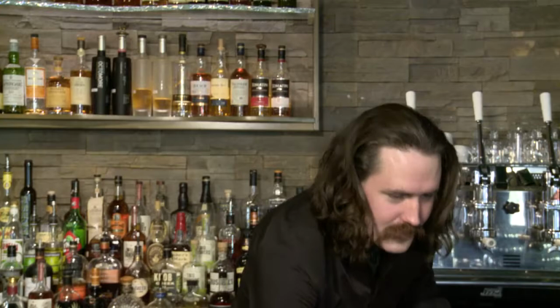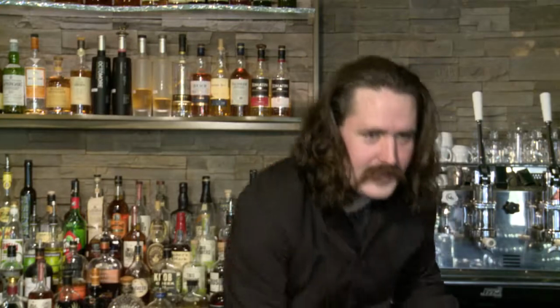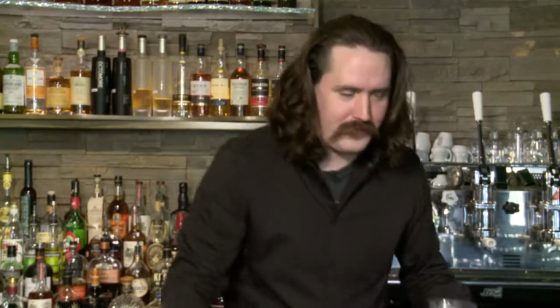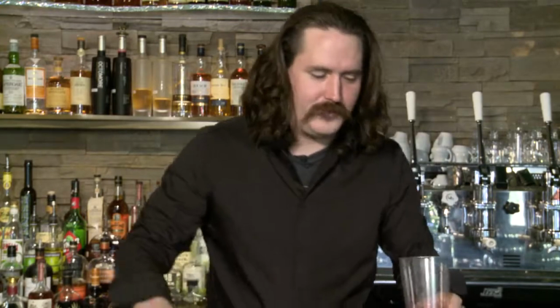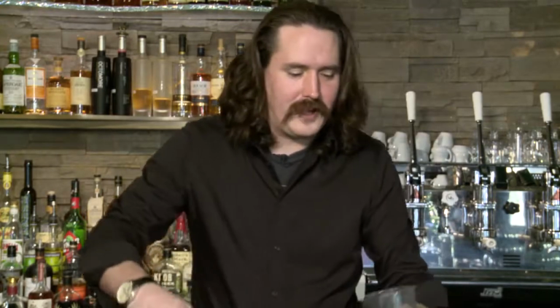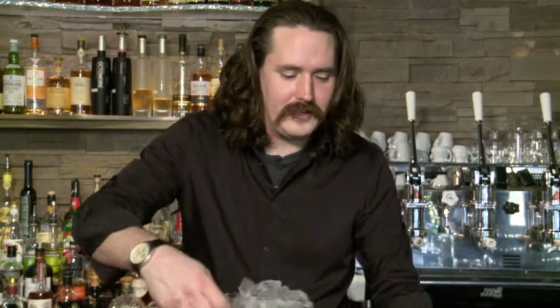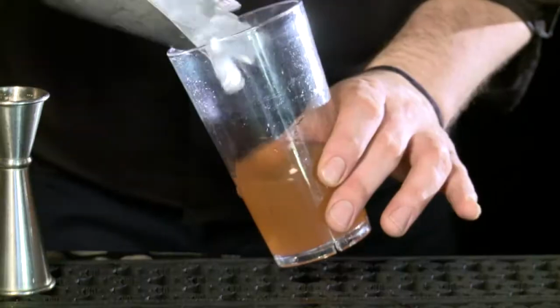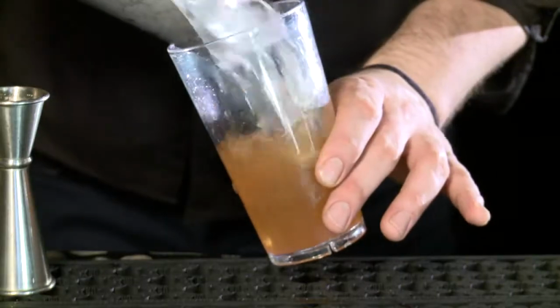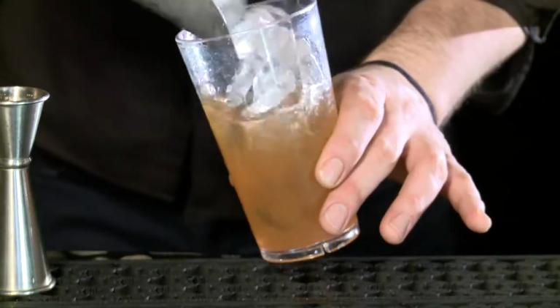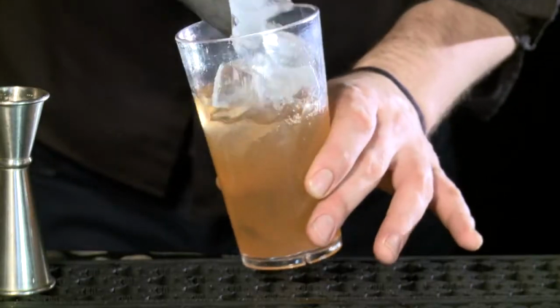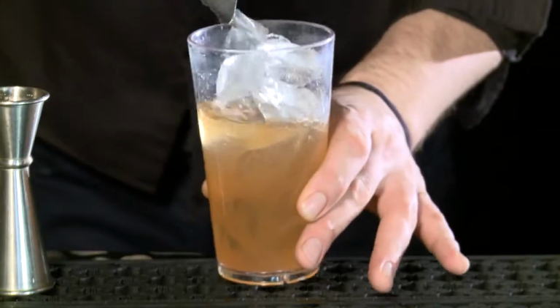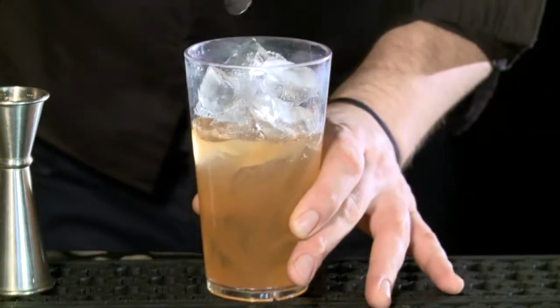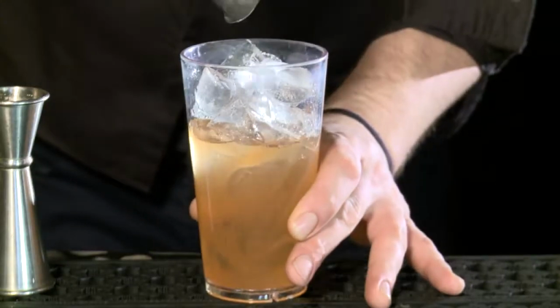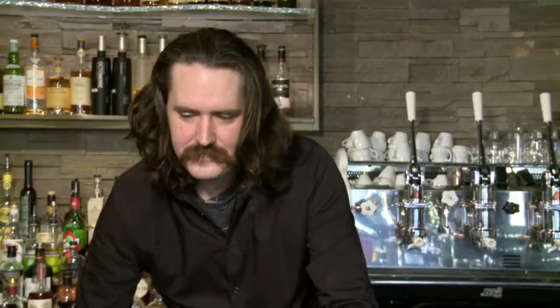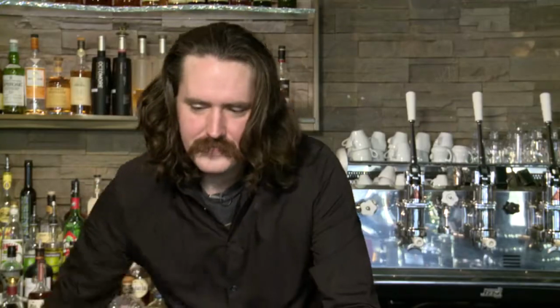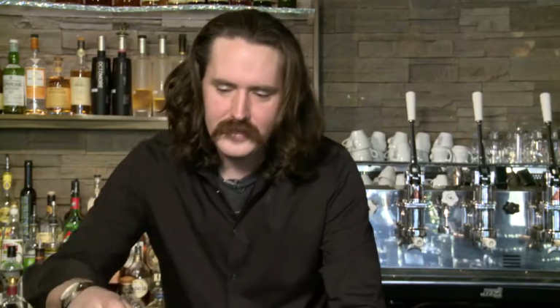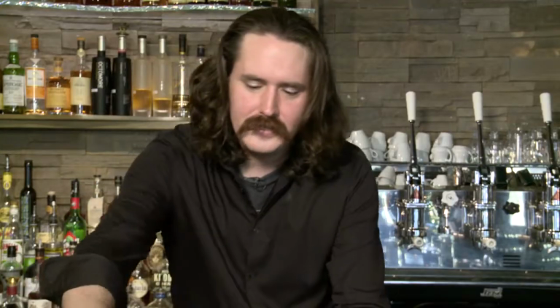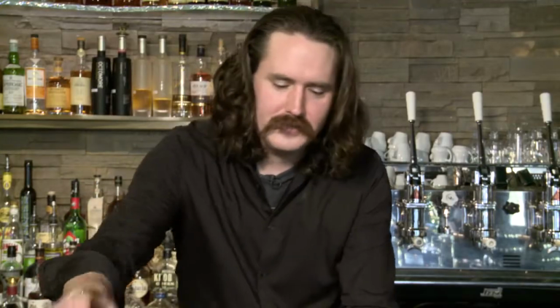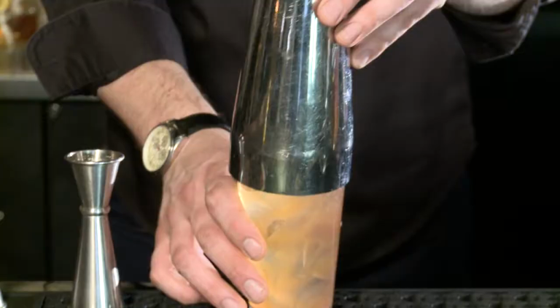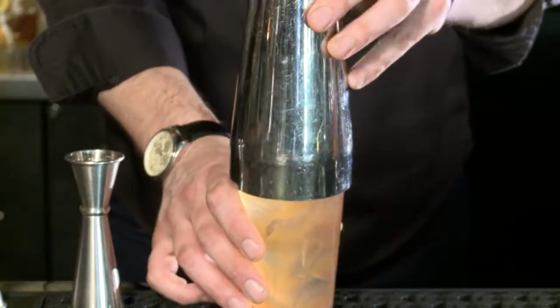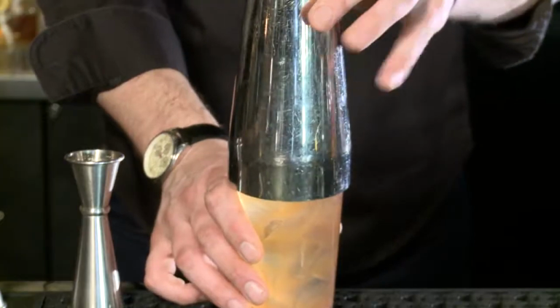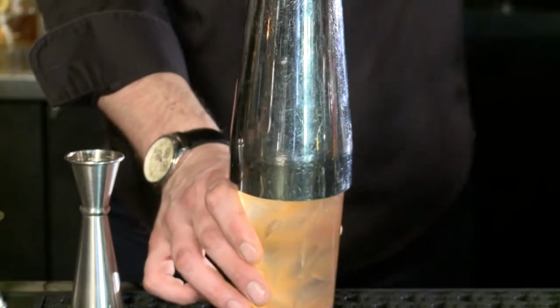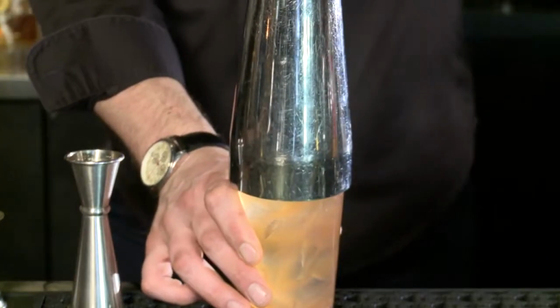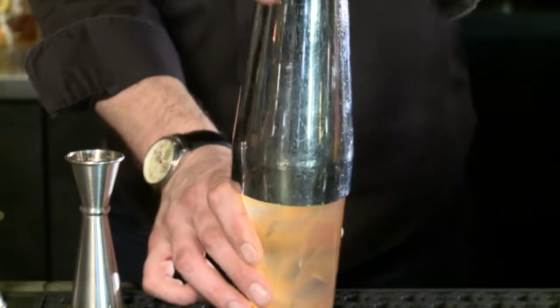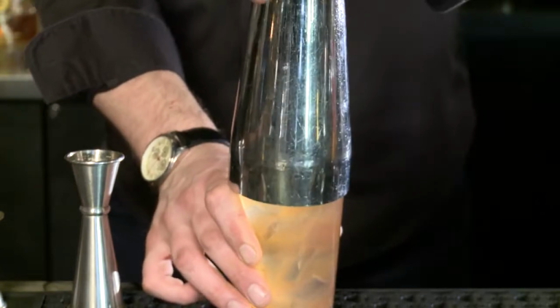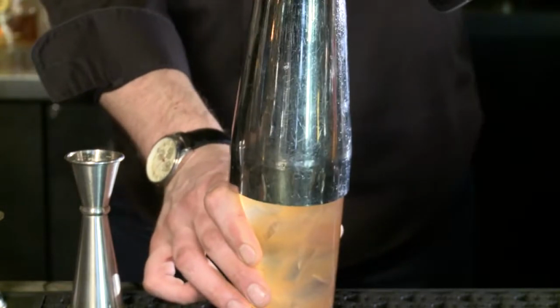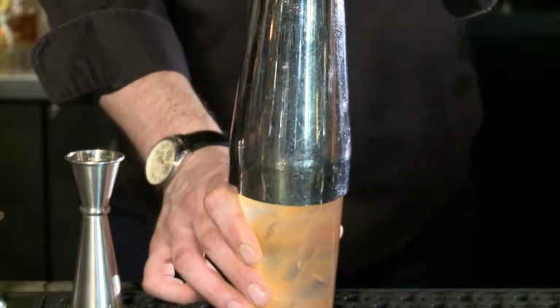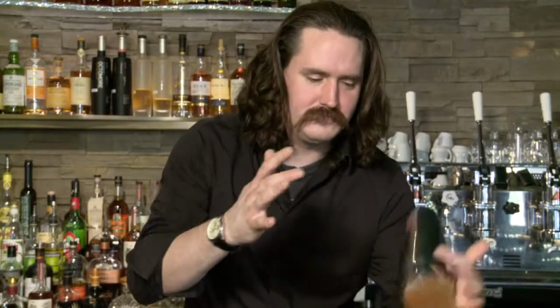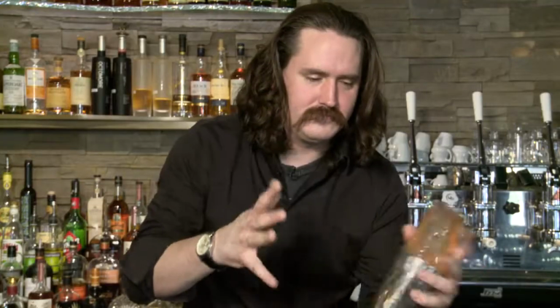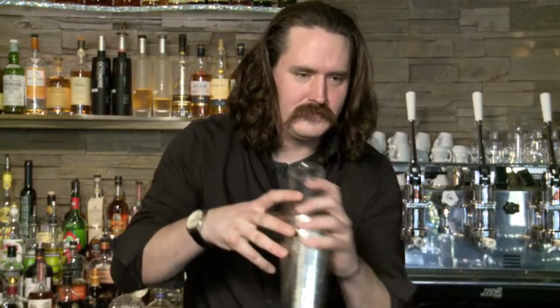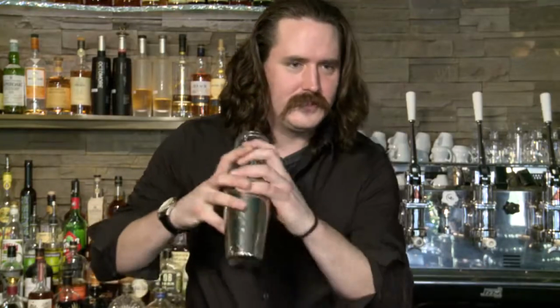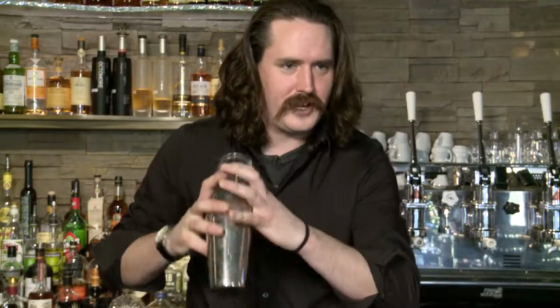Next, I'll fill my shaker with ice, create a seal, and shake.